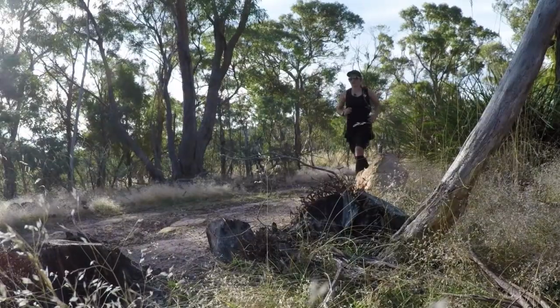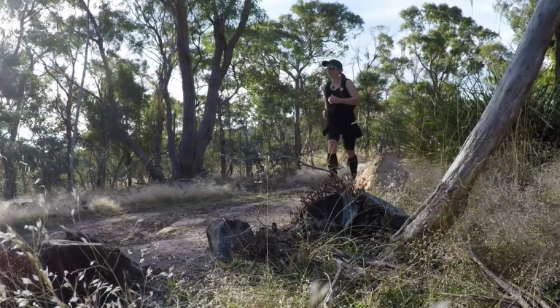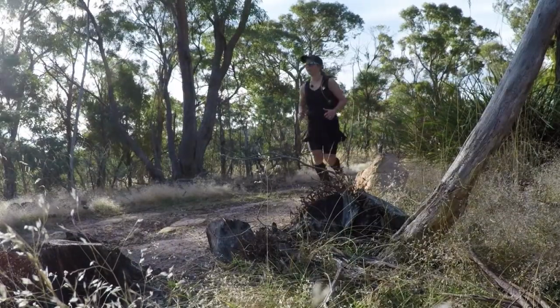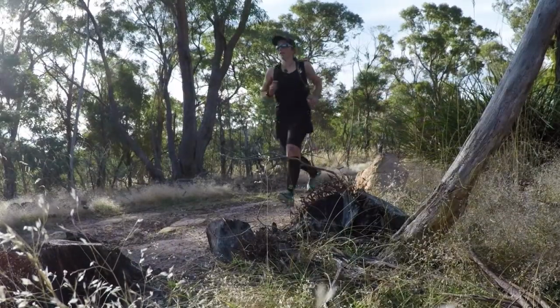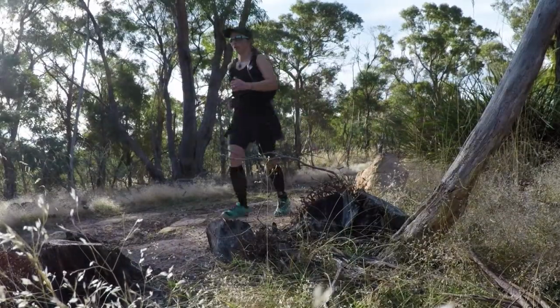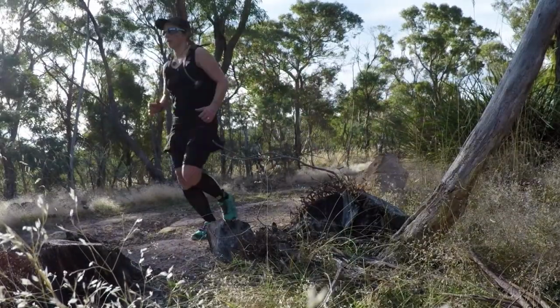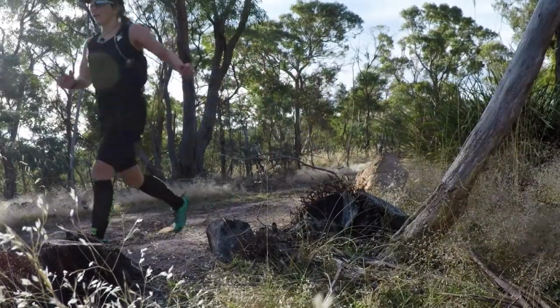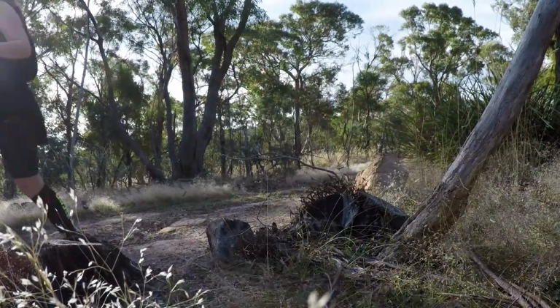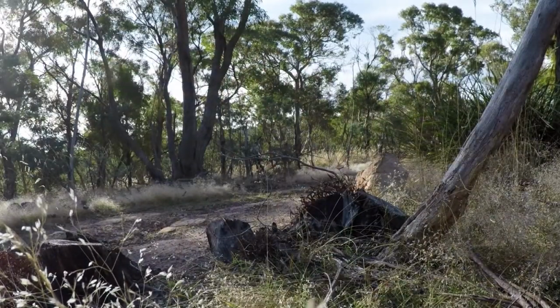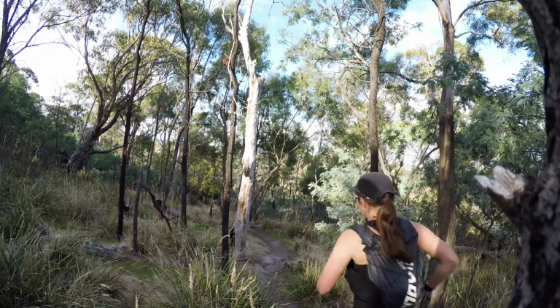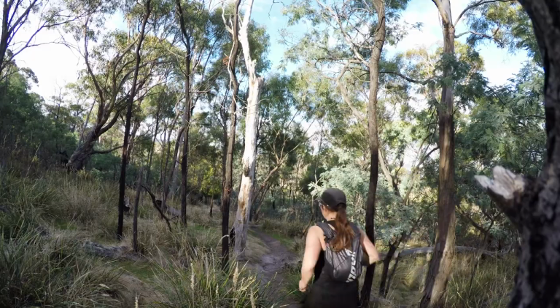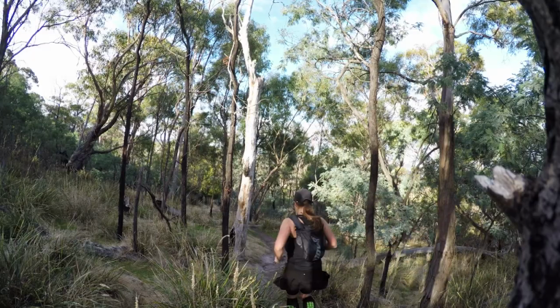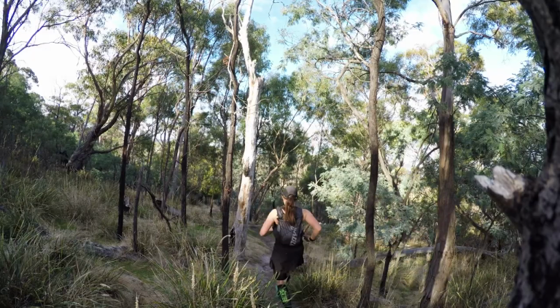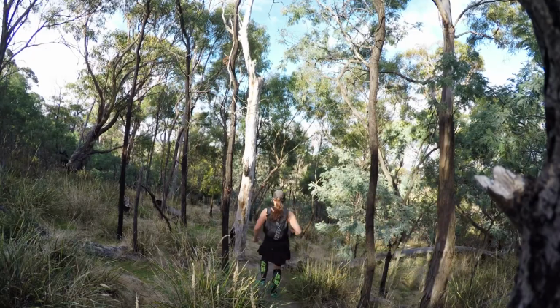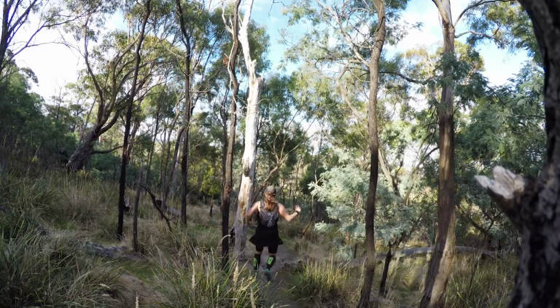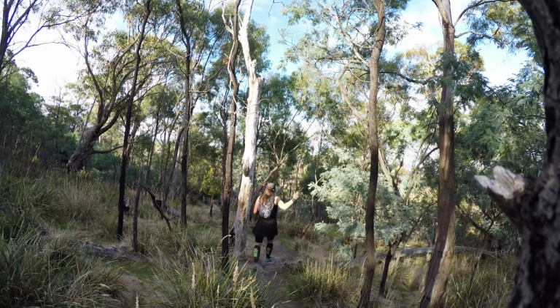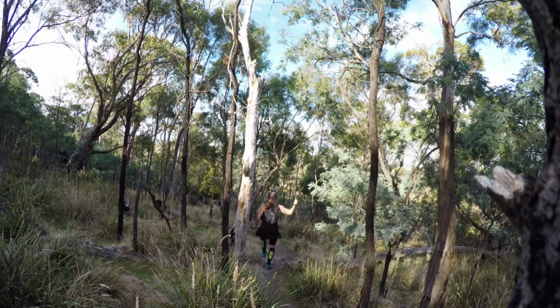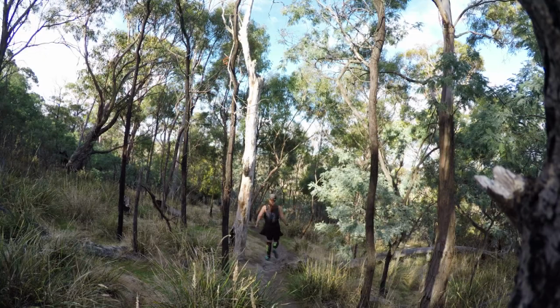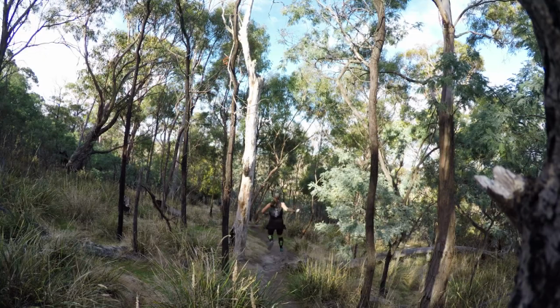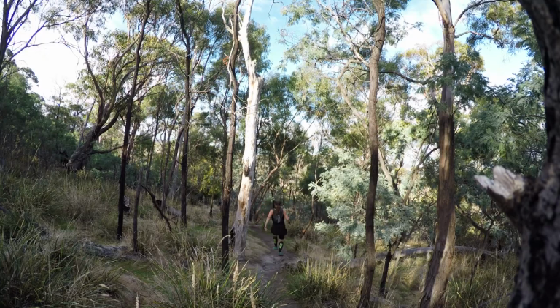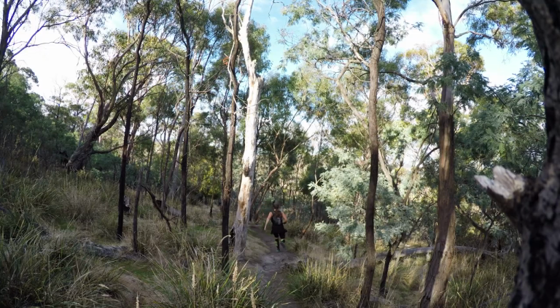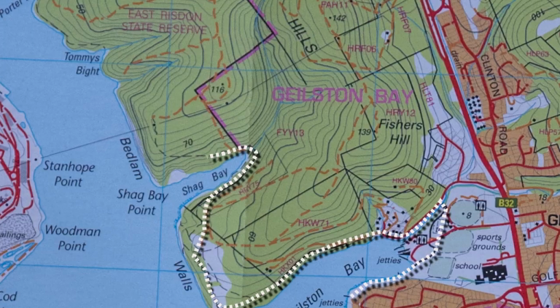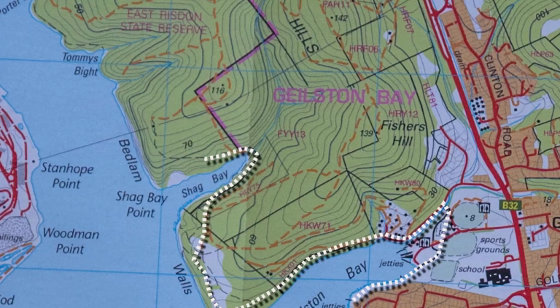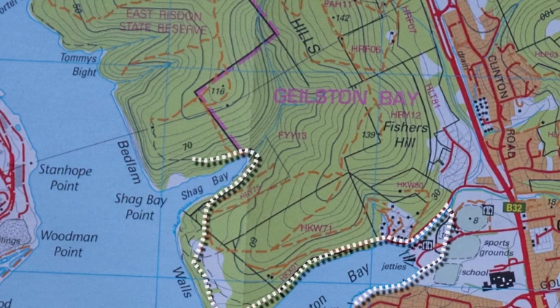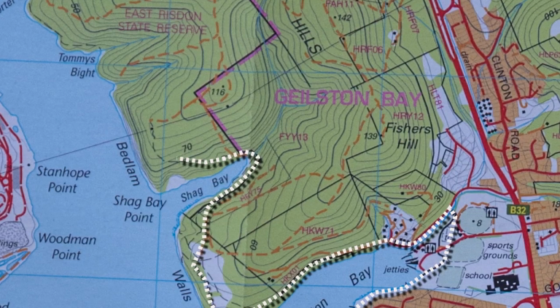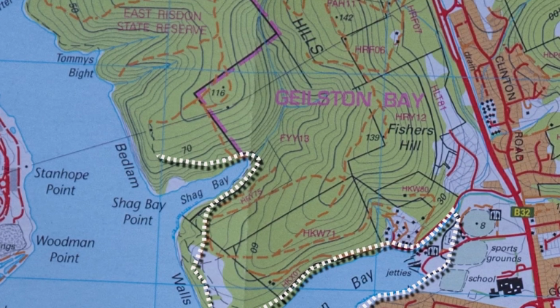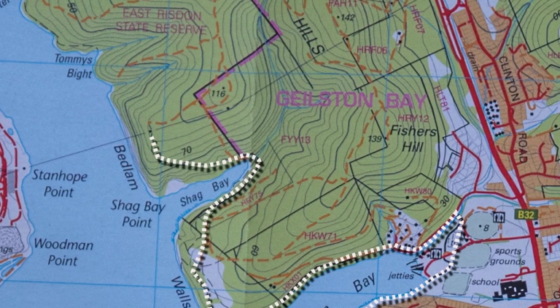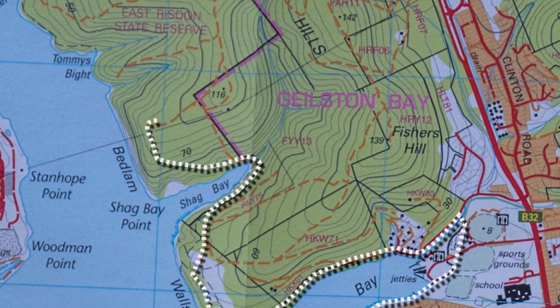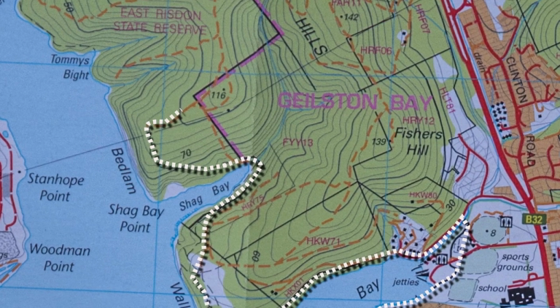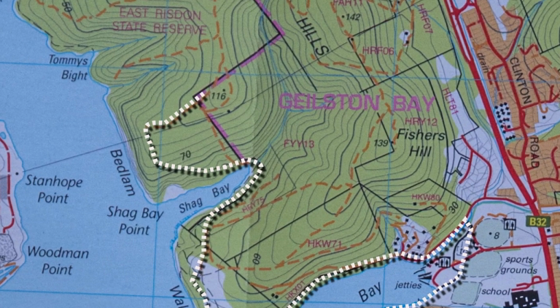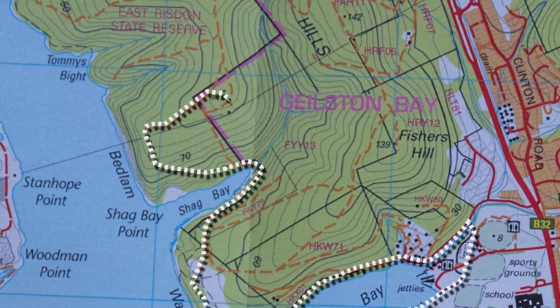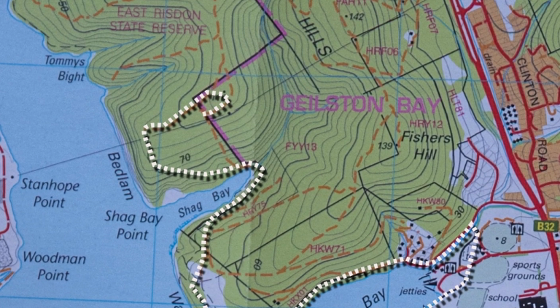I've always enjoyed these trails, and headed up the singletrack and did a loop around the summit before retracing my steps back to the bay.